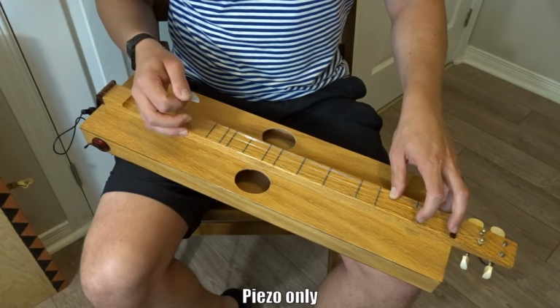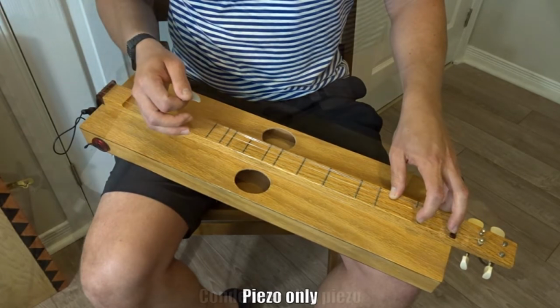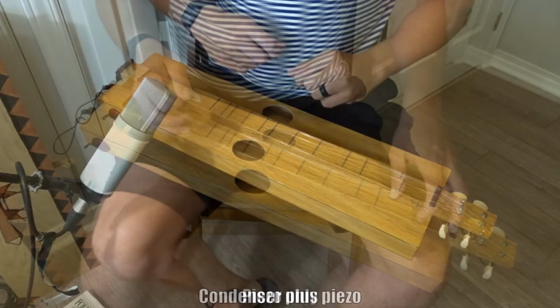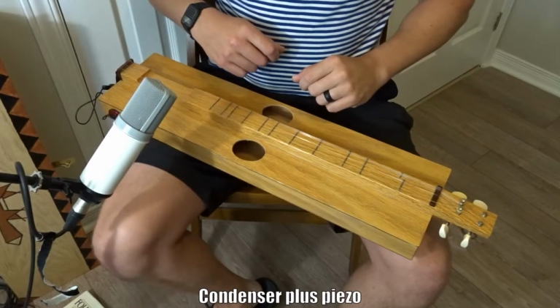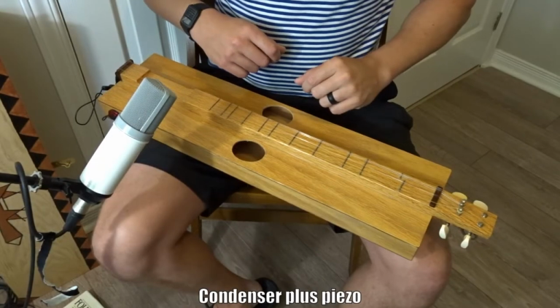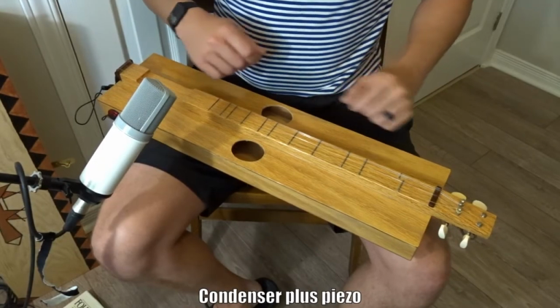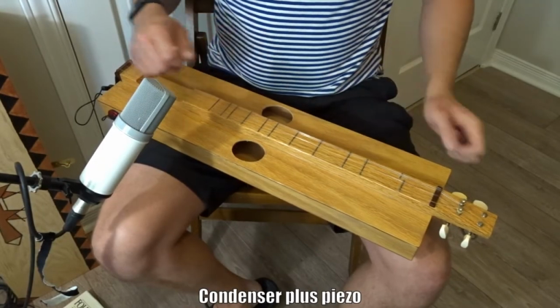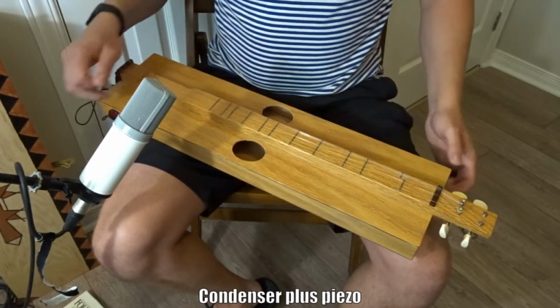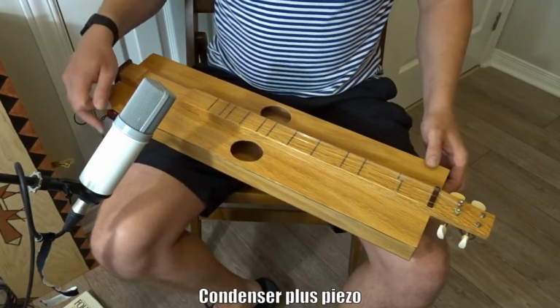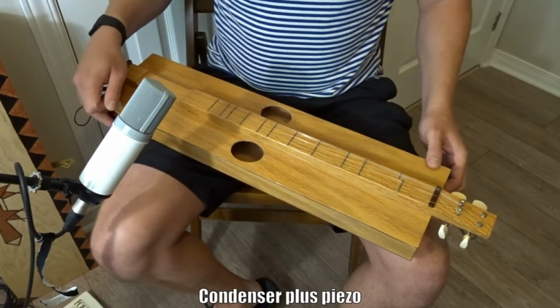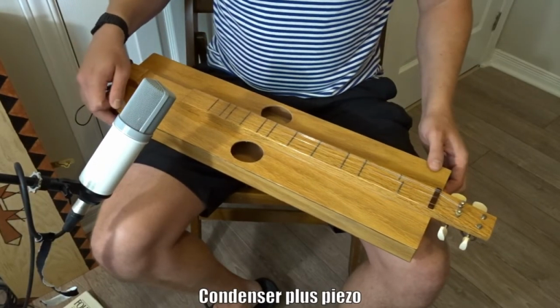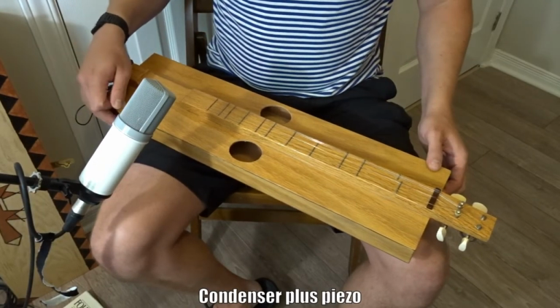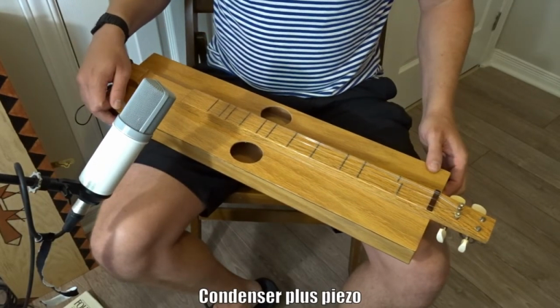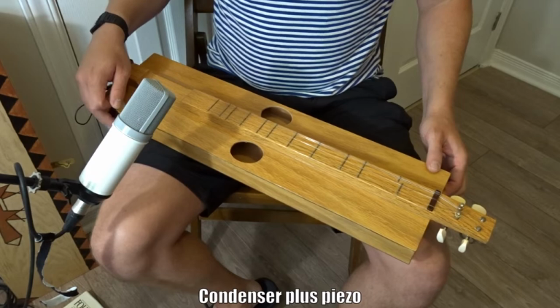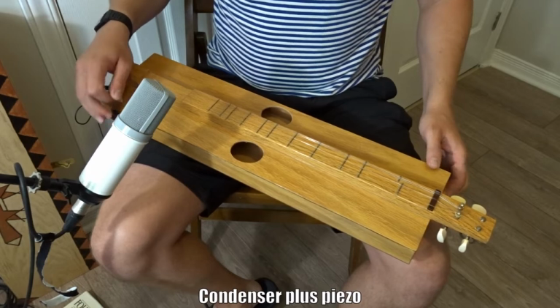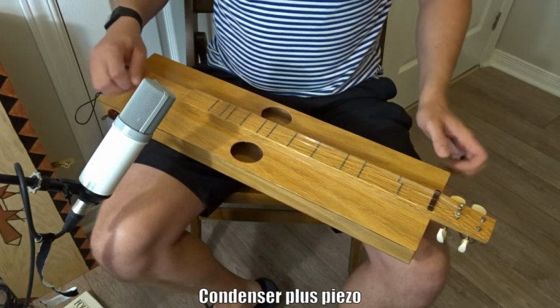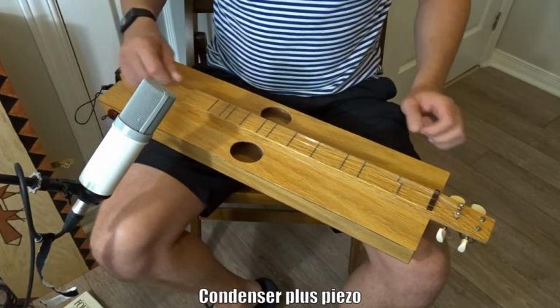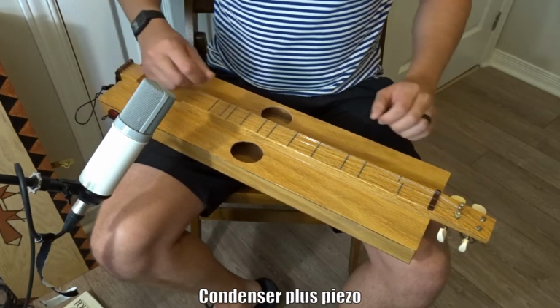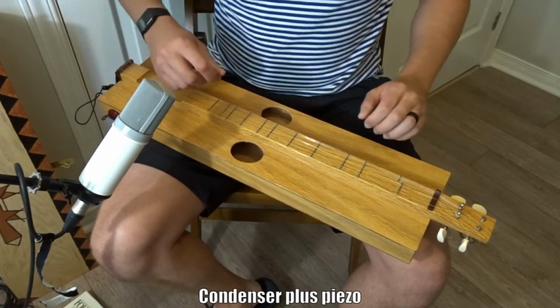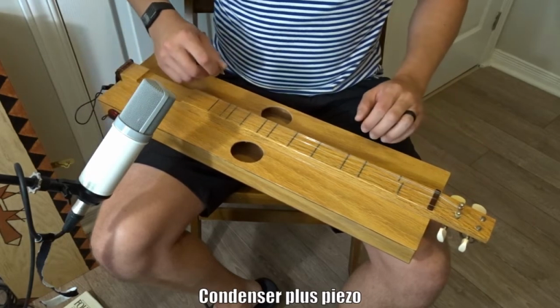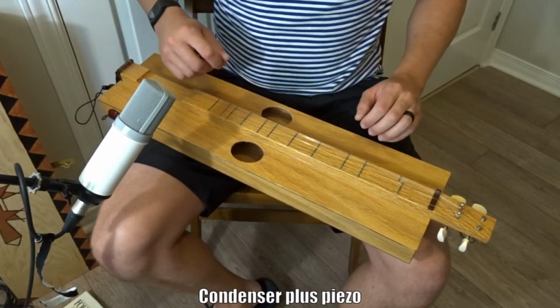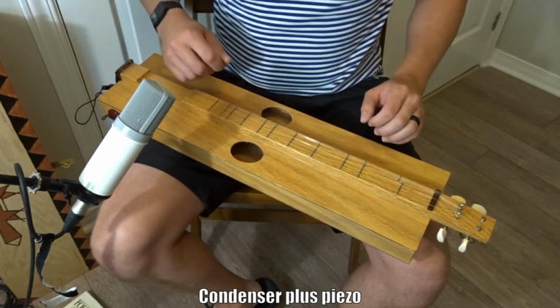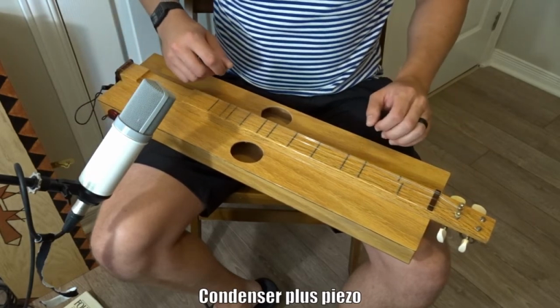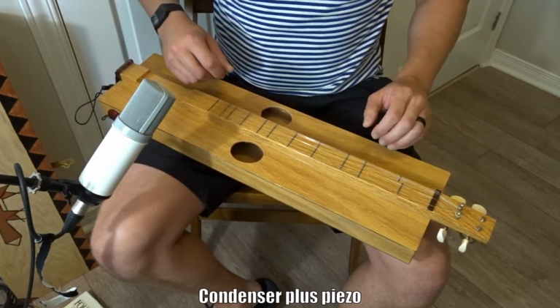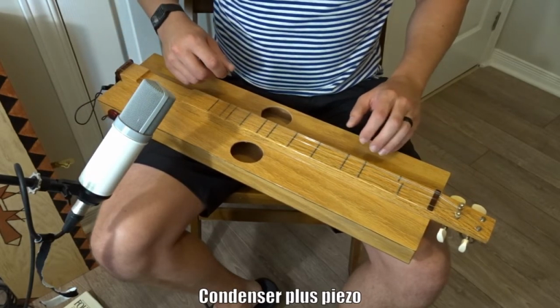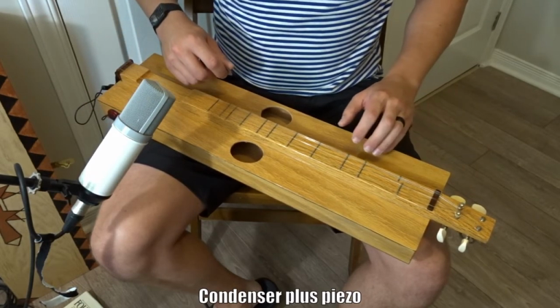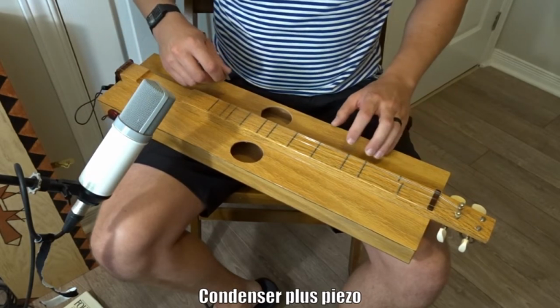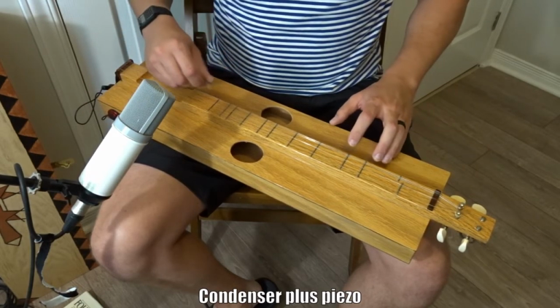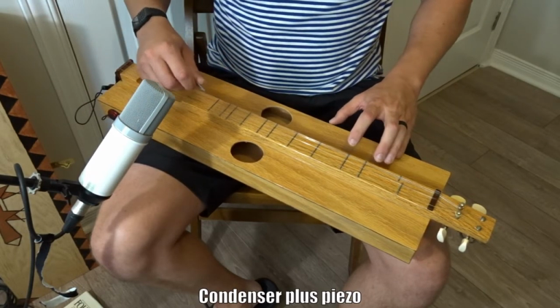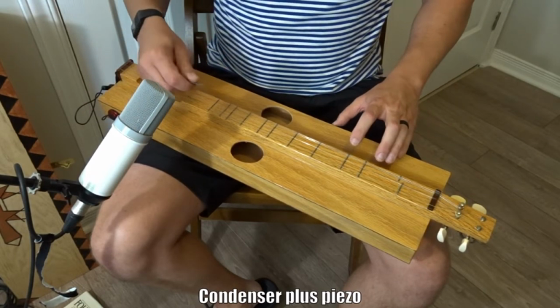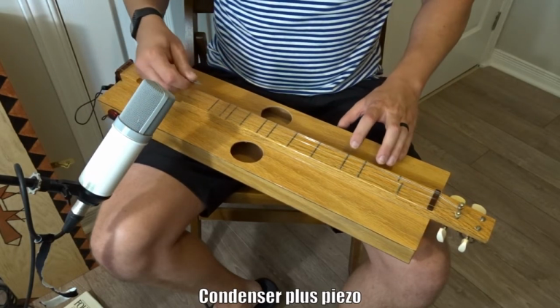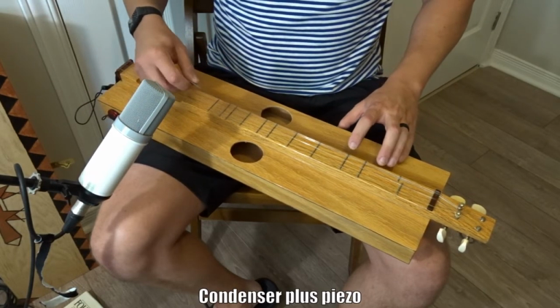And here we are with the piezo and condenser microphone combined.